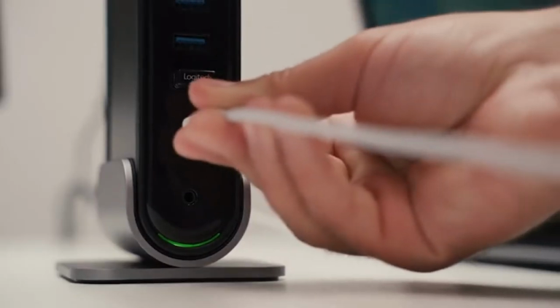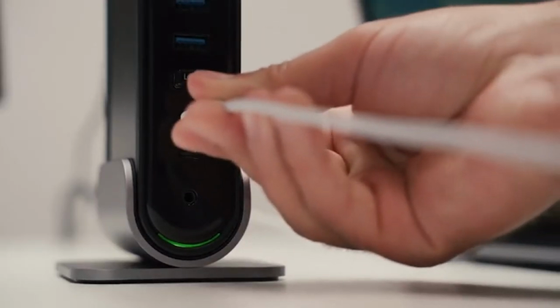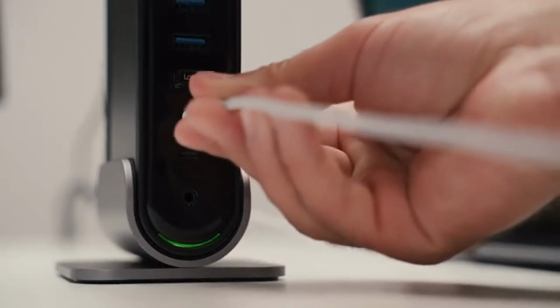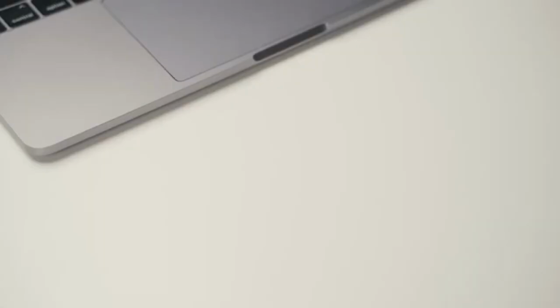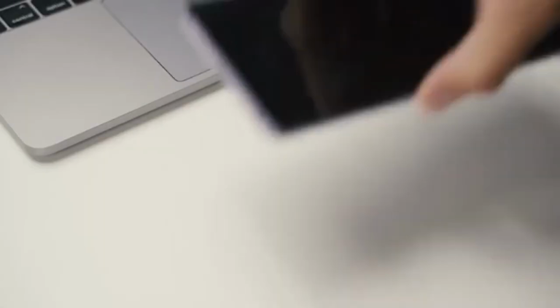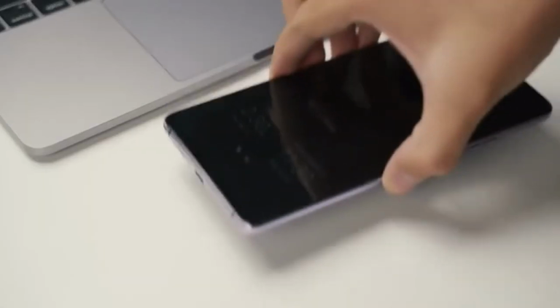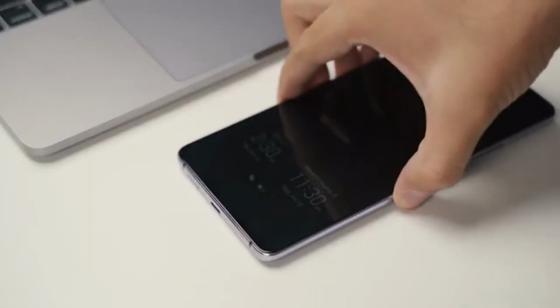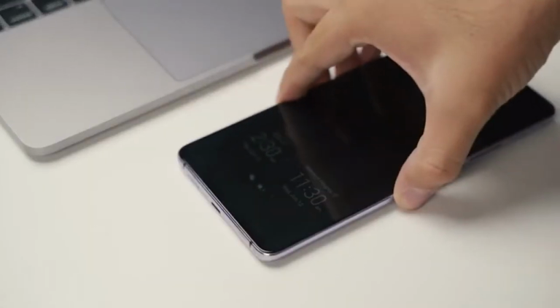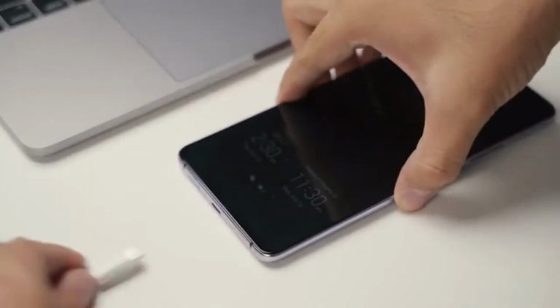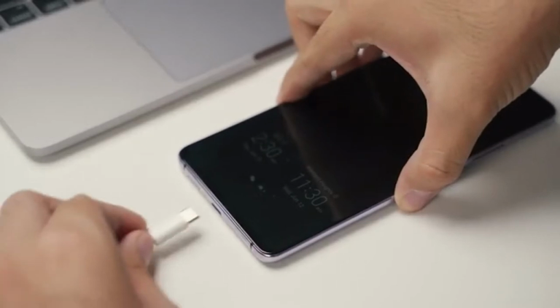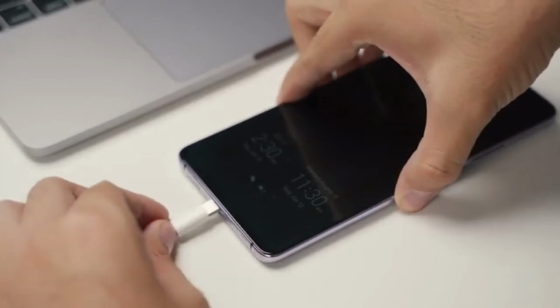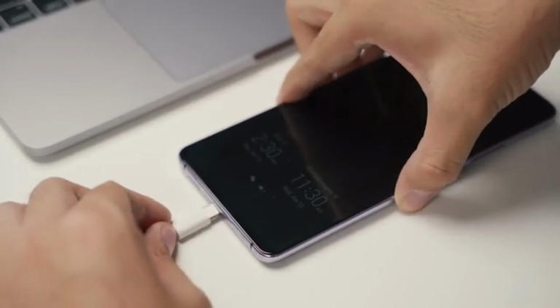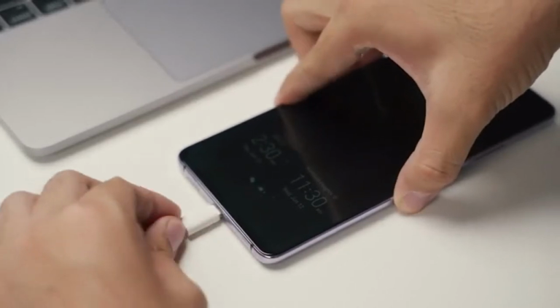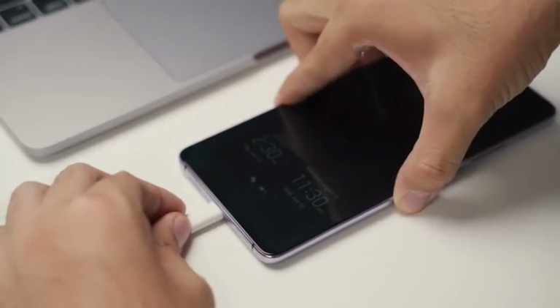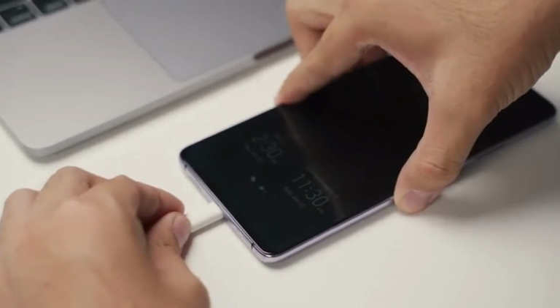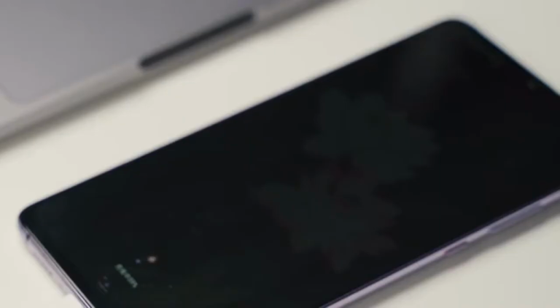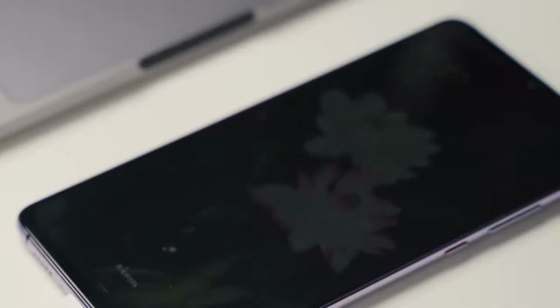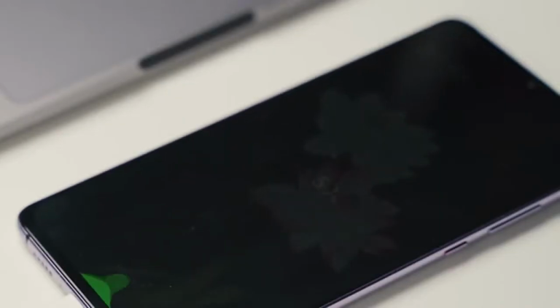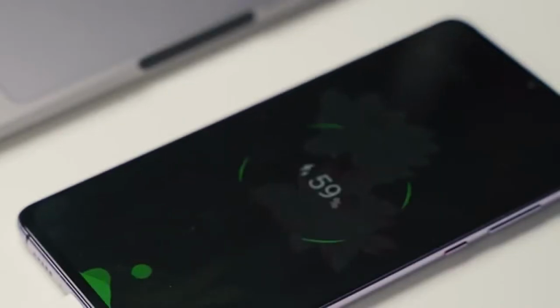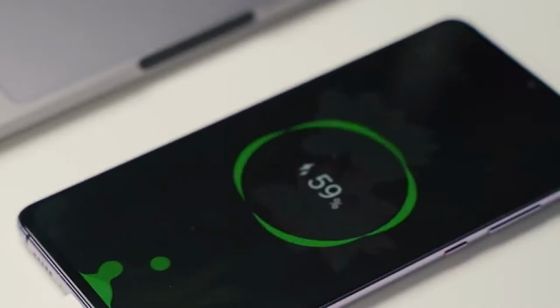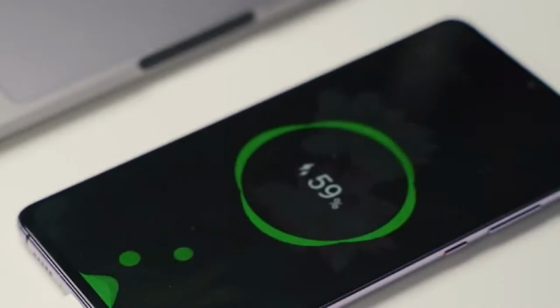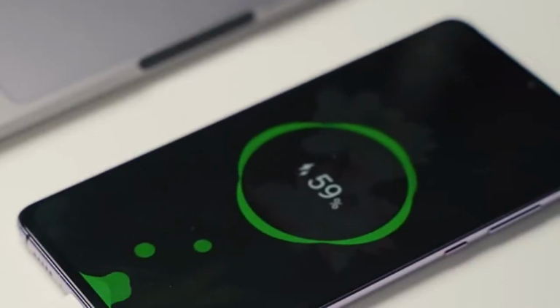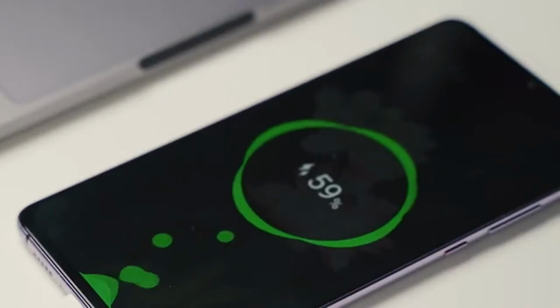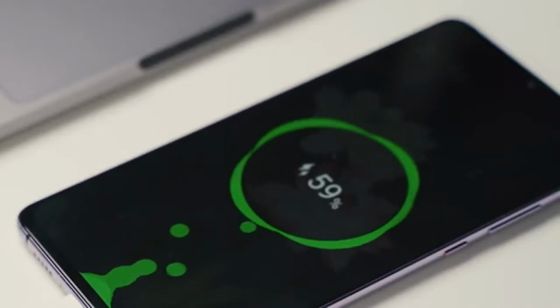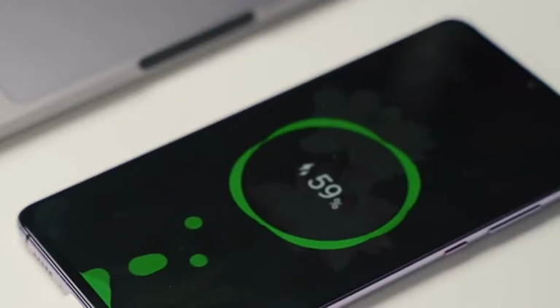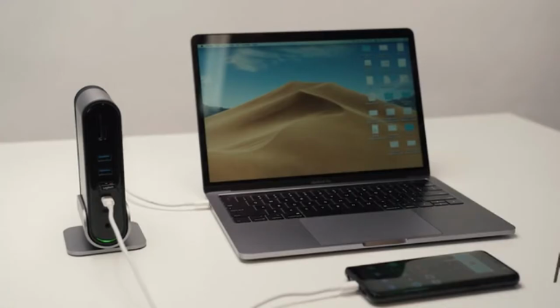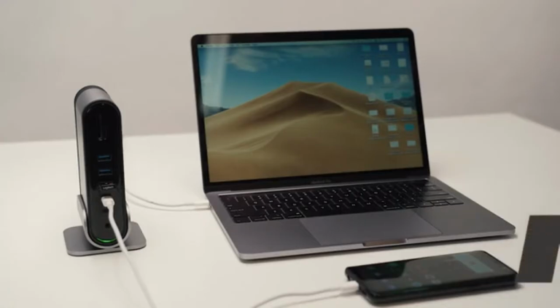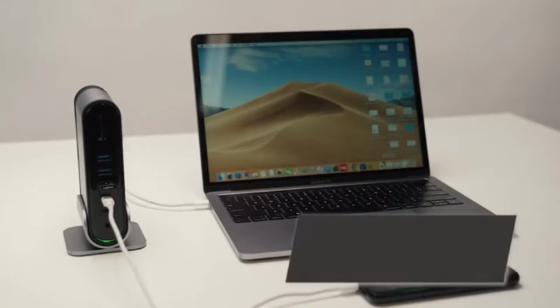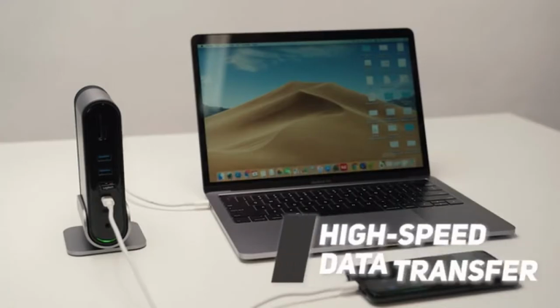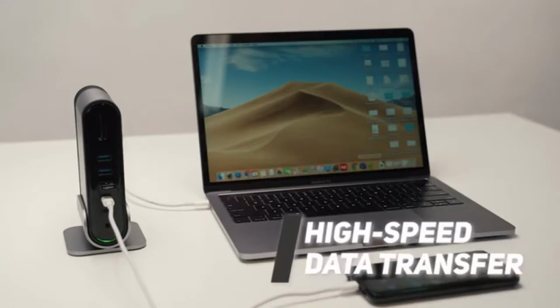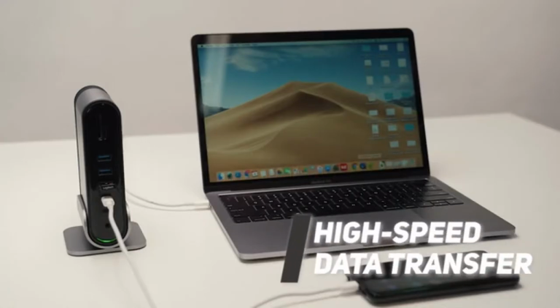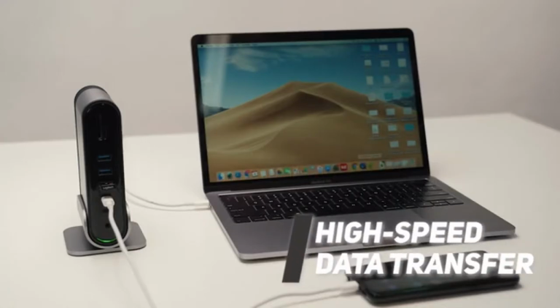Instantly share photos and files between your phones while keeping them charged with two USB-C ports. It's that easy.